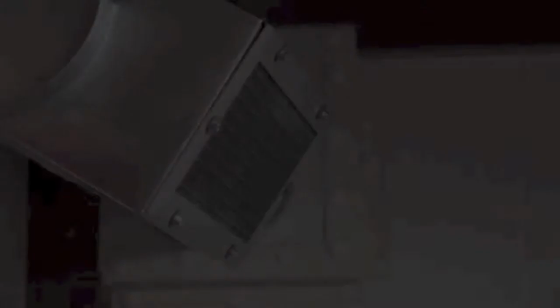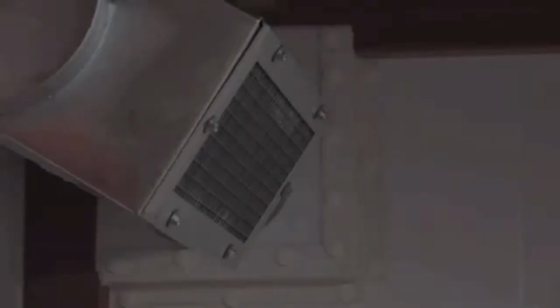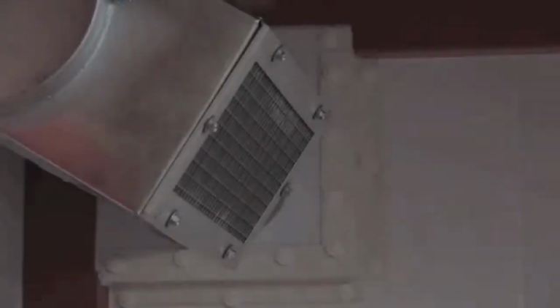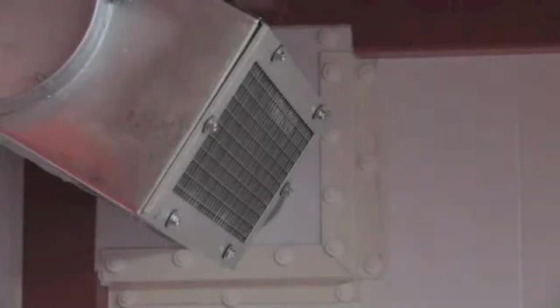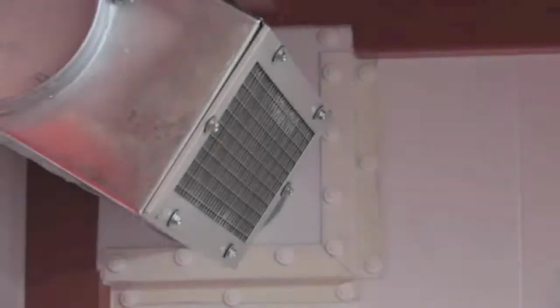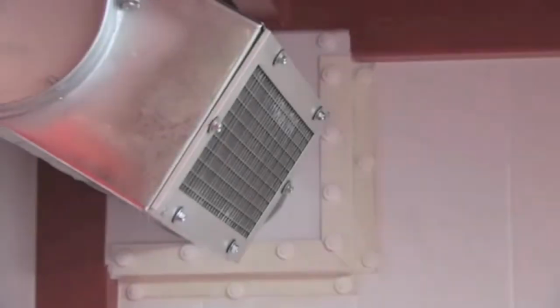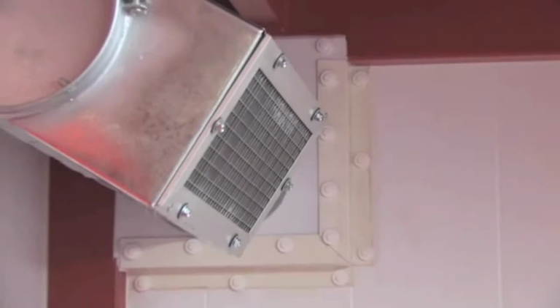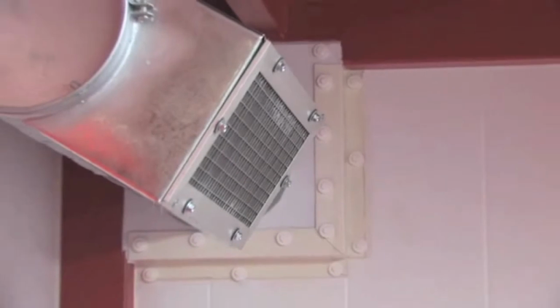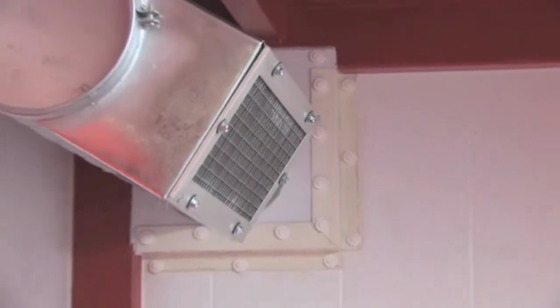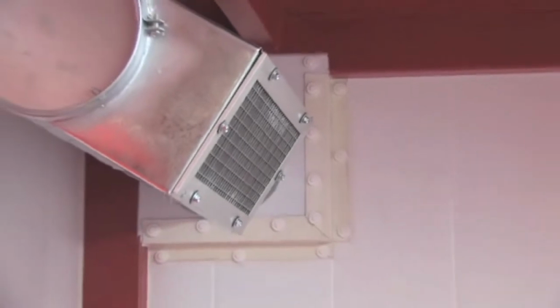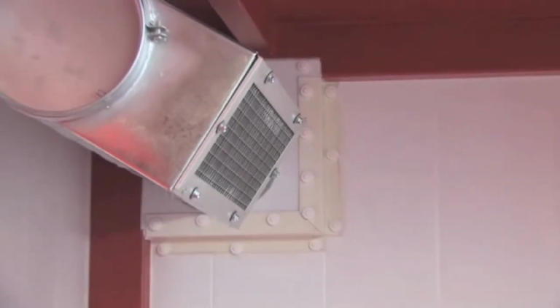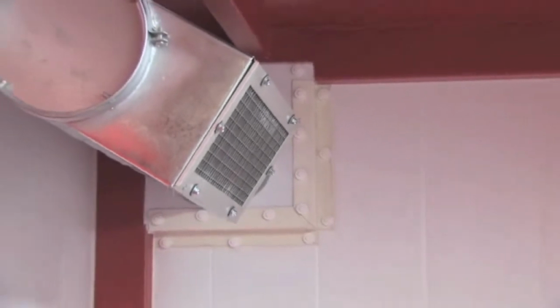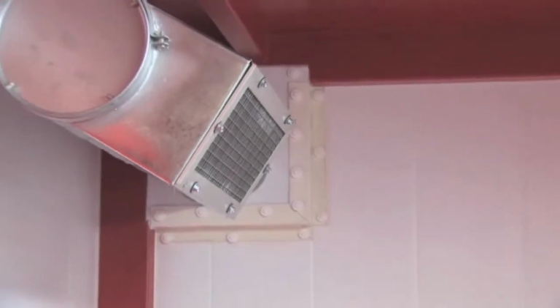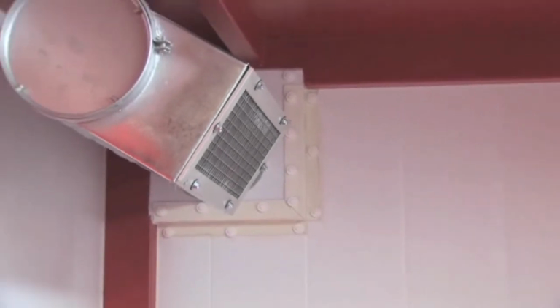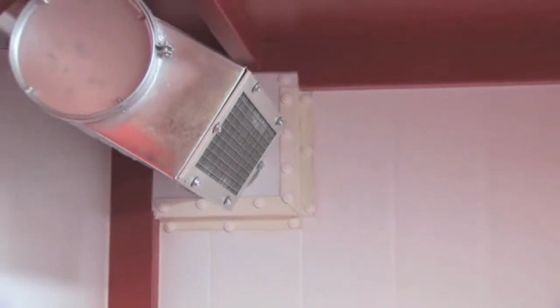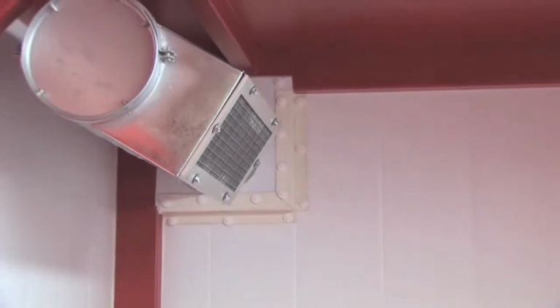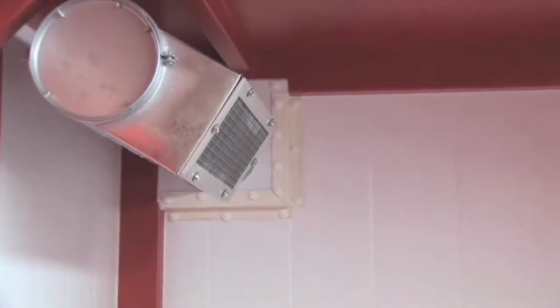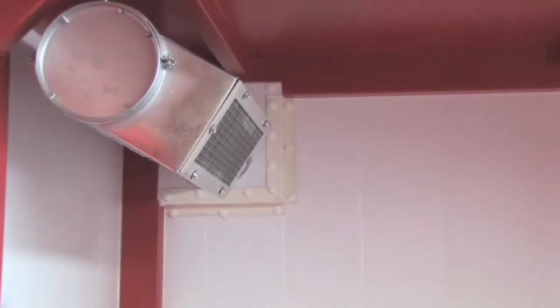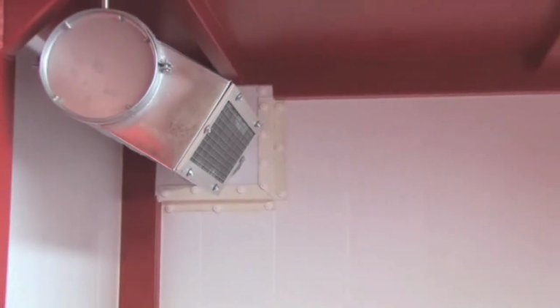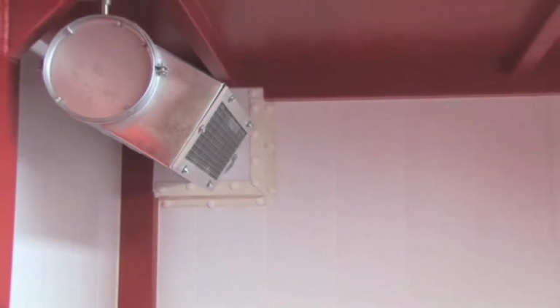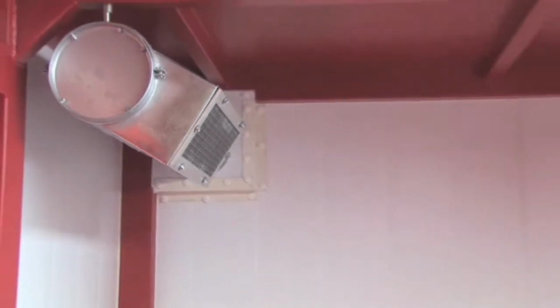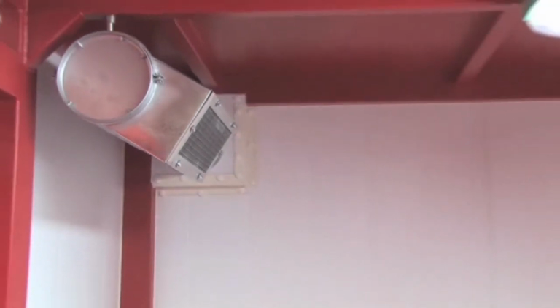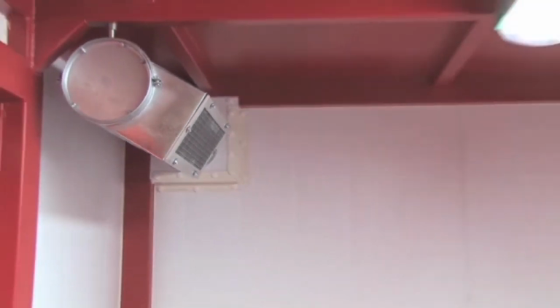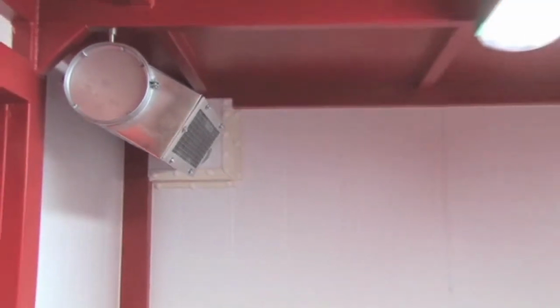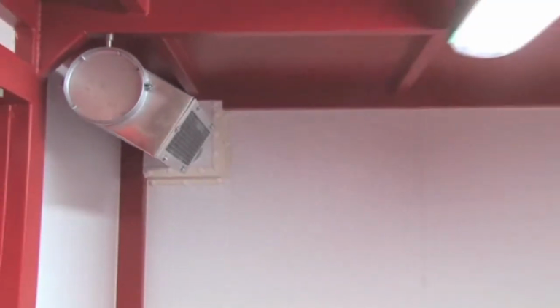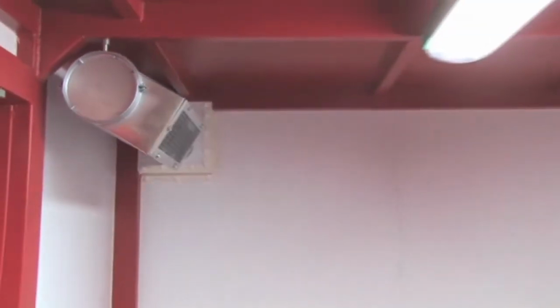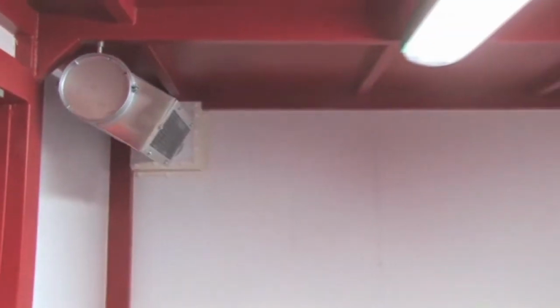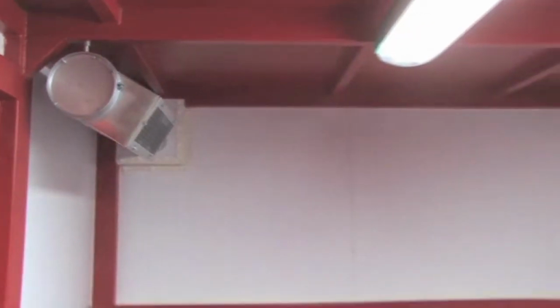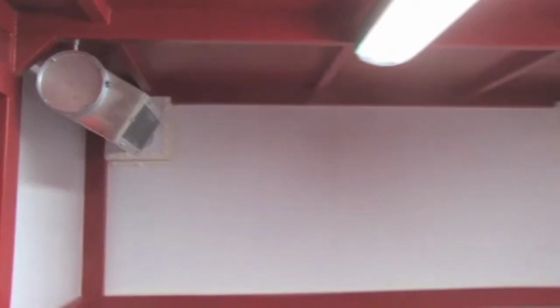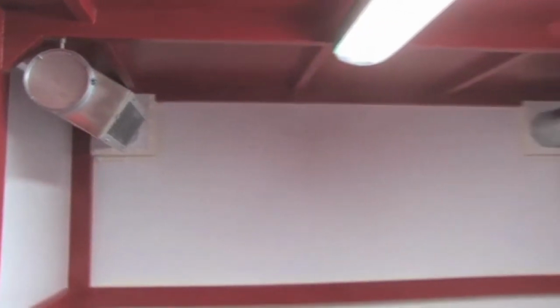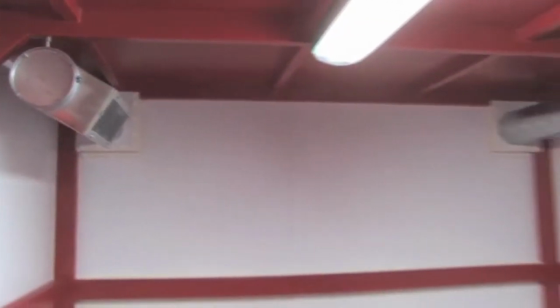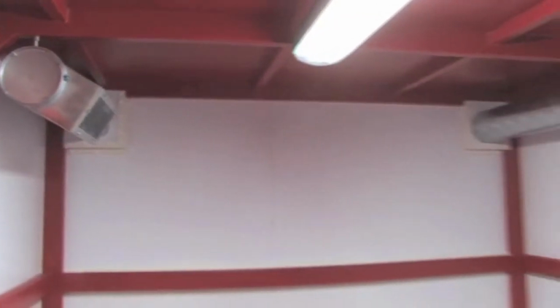The FireVault is fire rated and tested in accordance with BS 476.